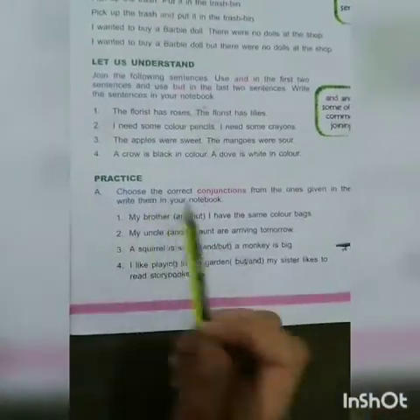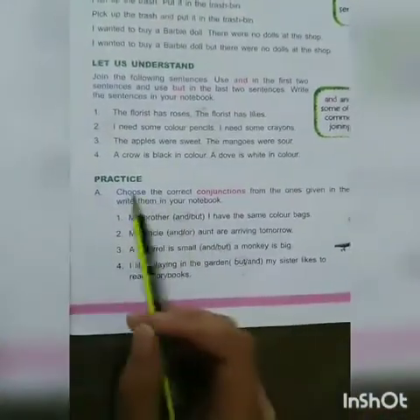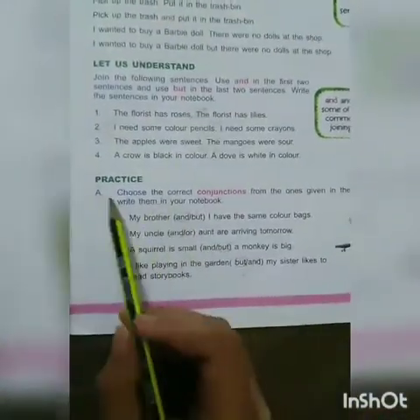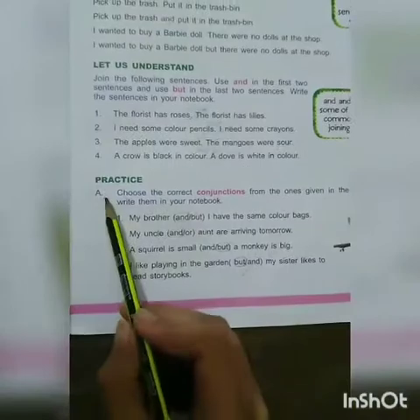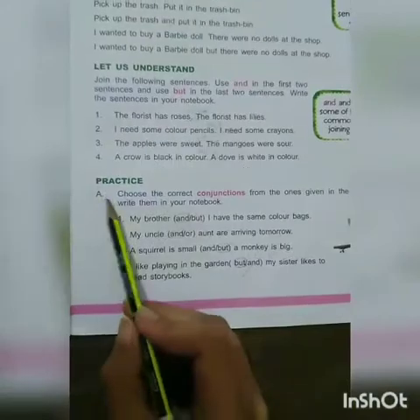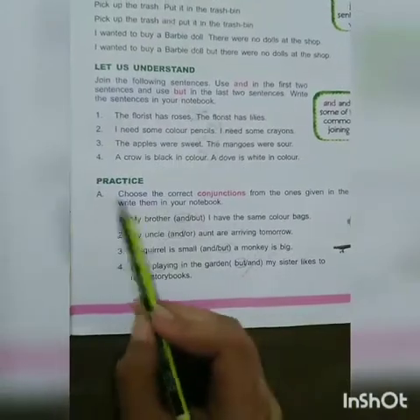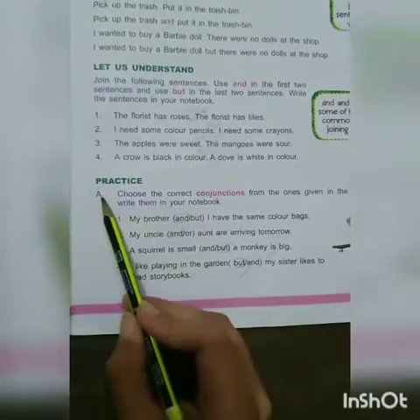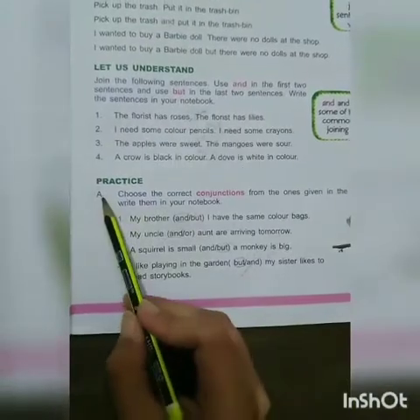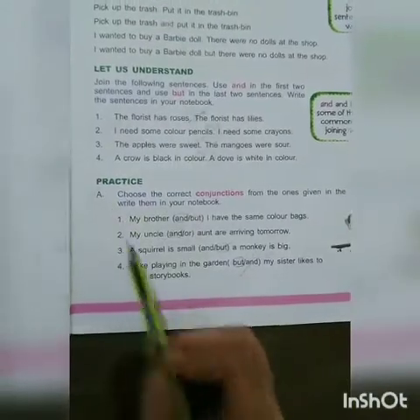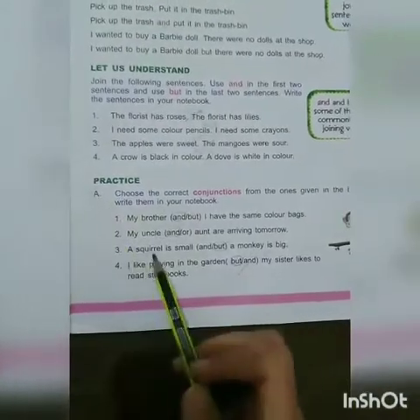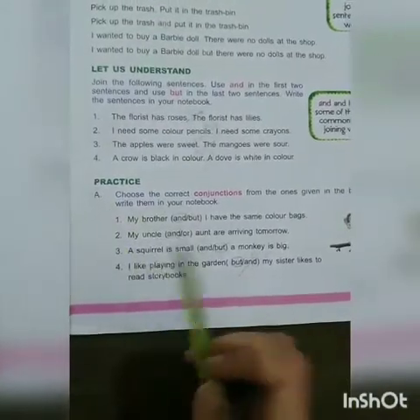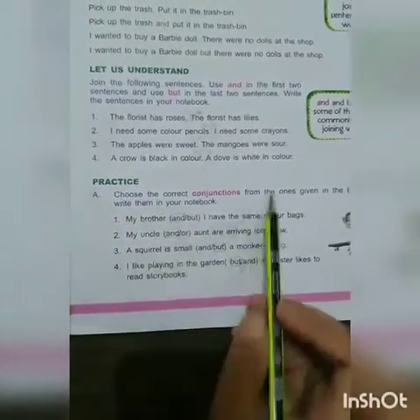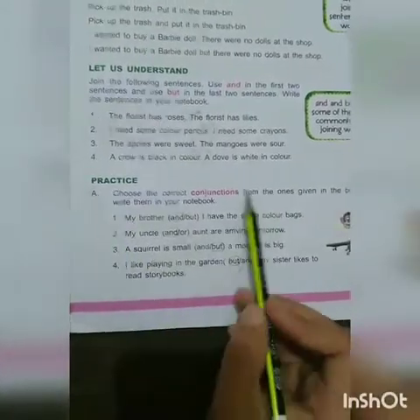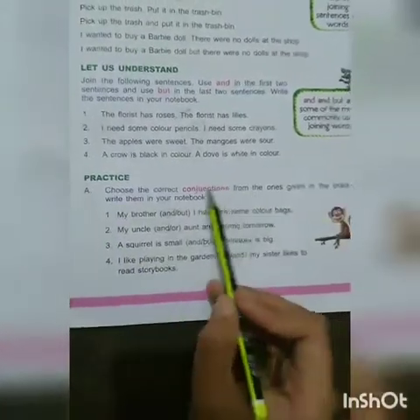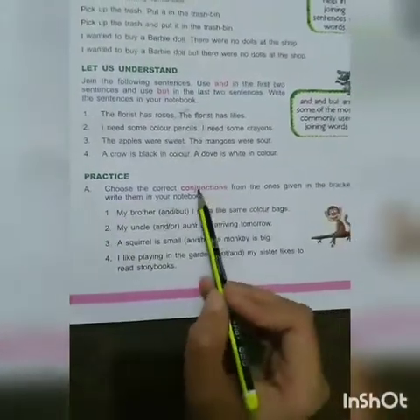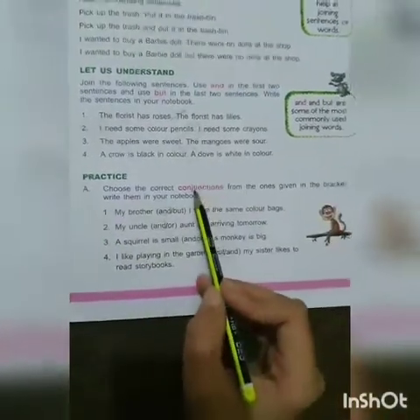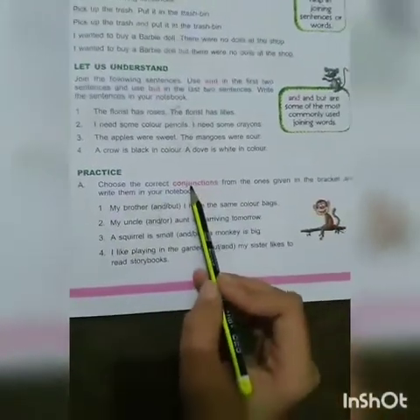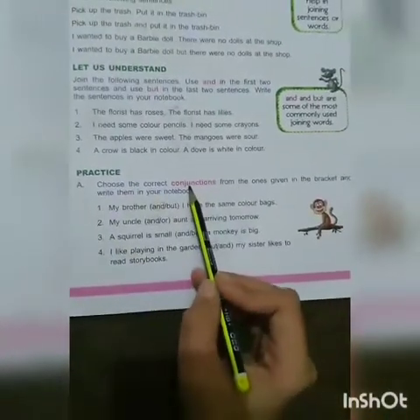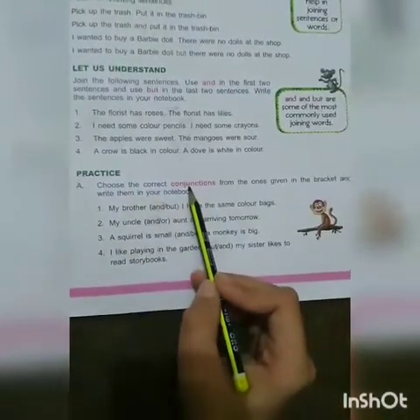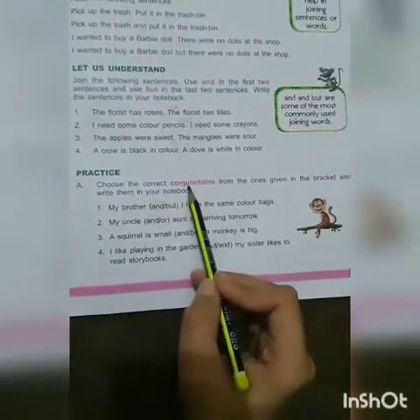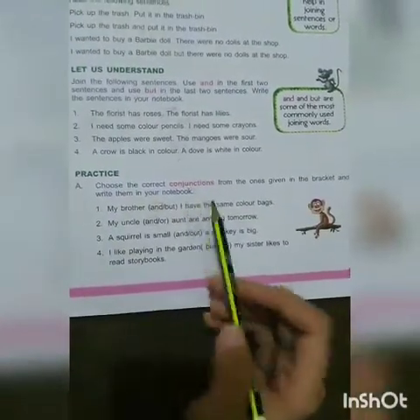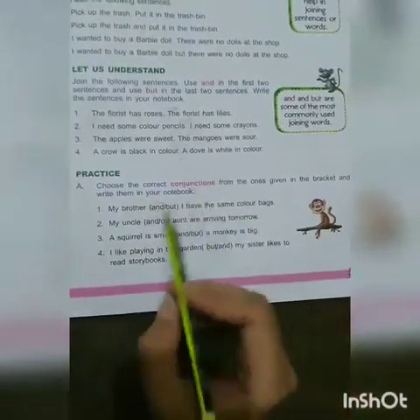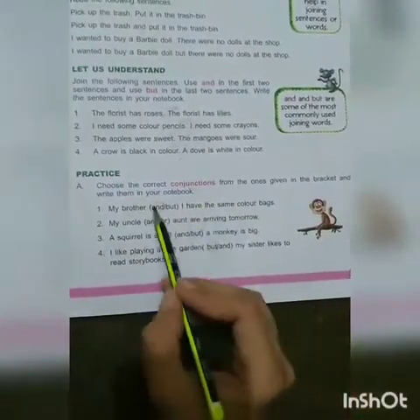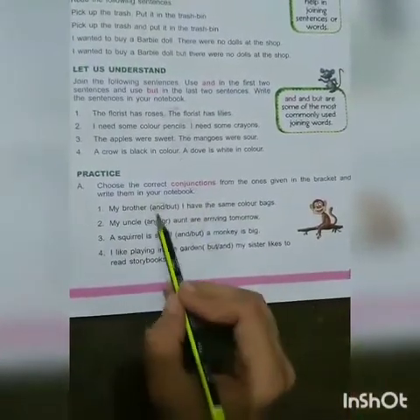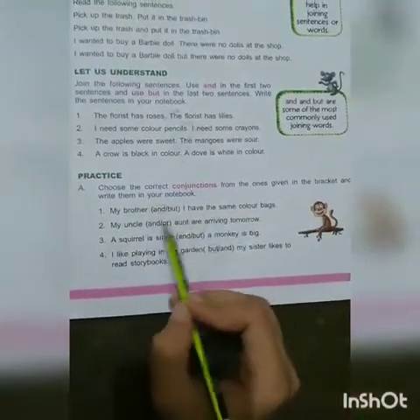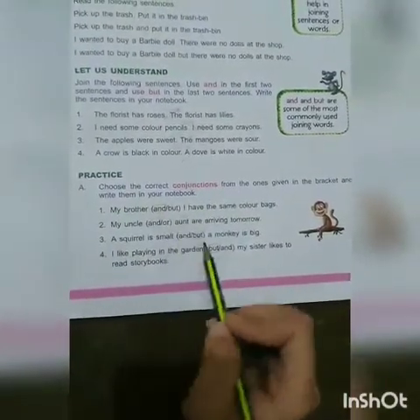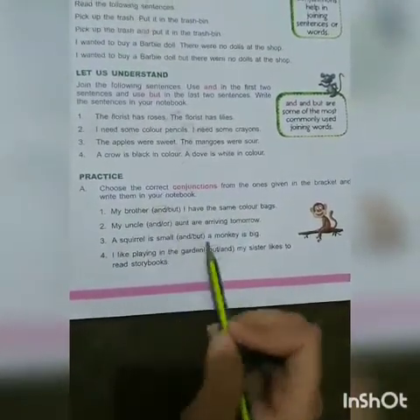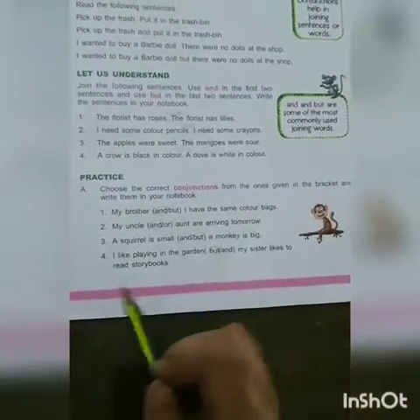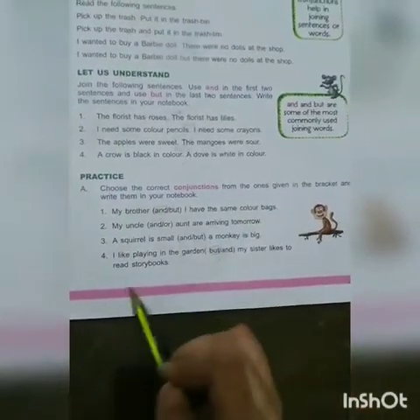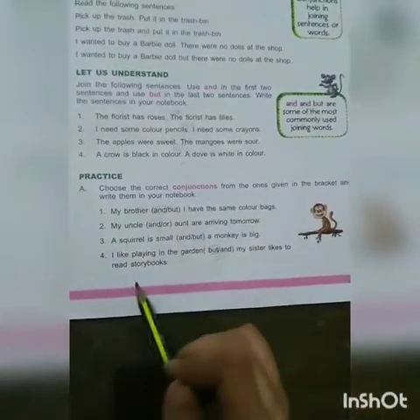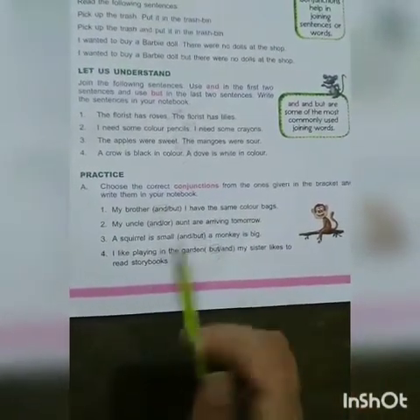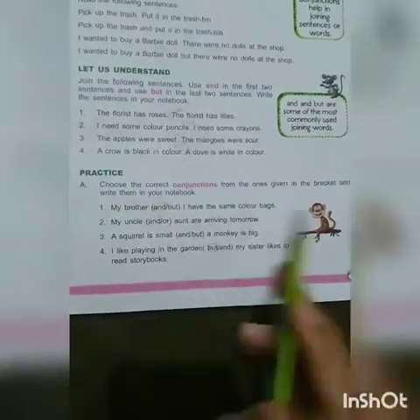This is the exercise and this is your homework. We have to use conjunctions. We have to choose from the options given in brackets.